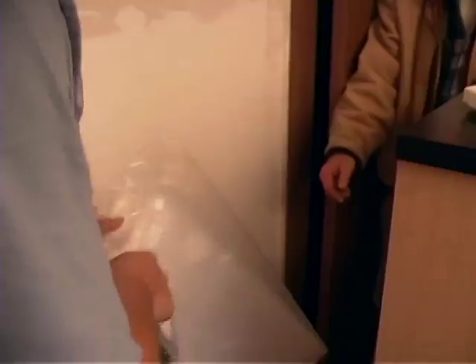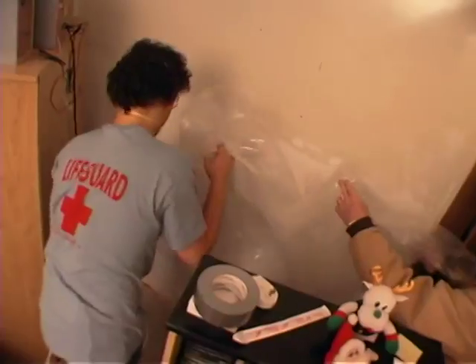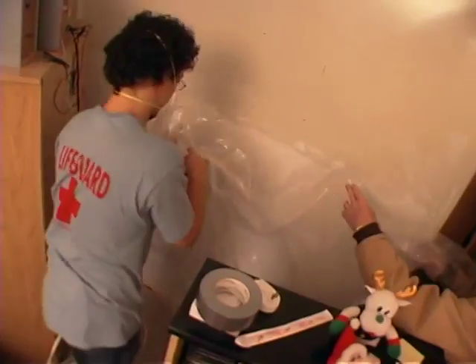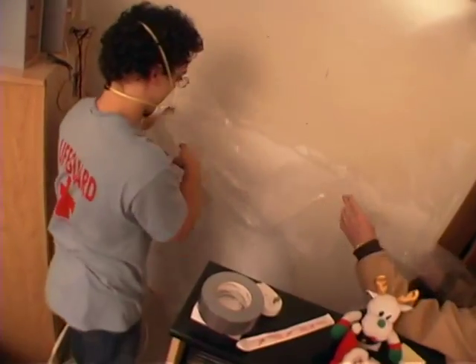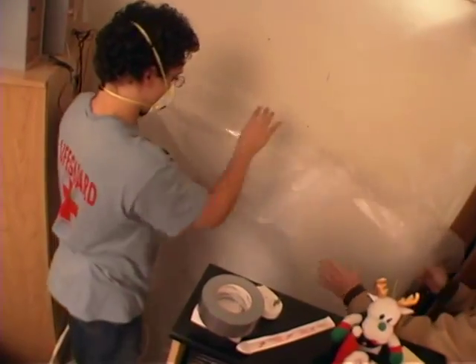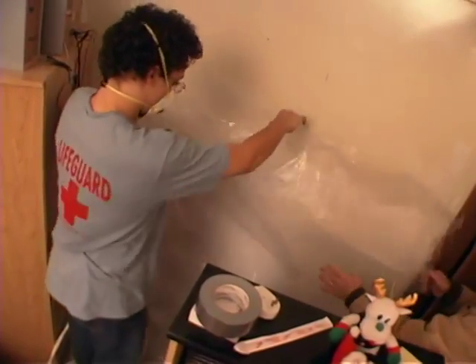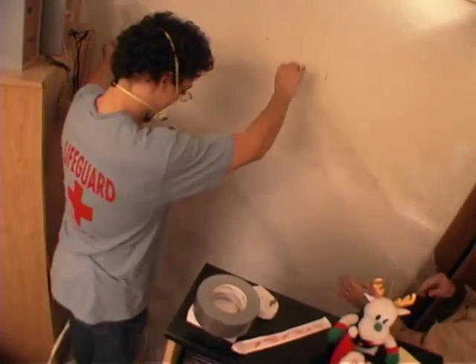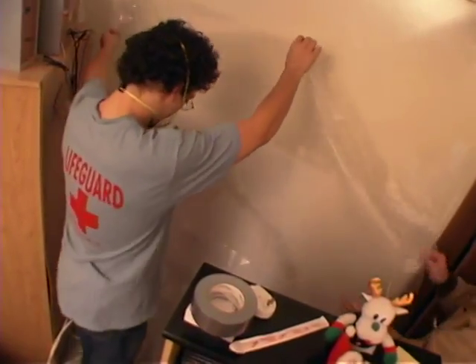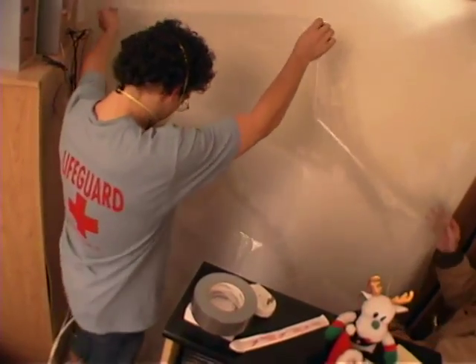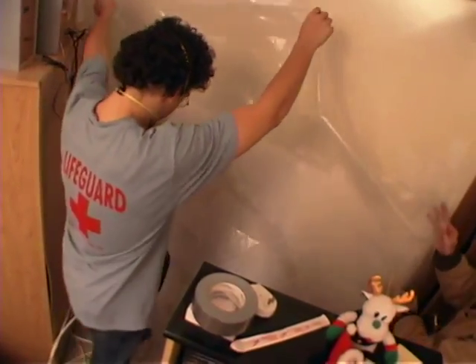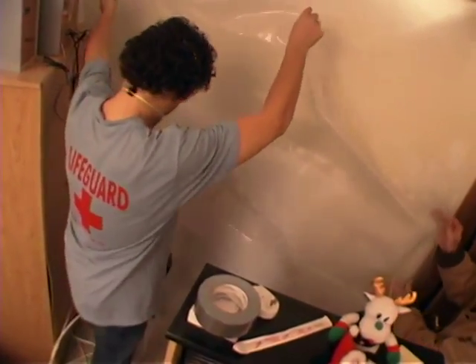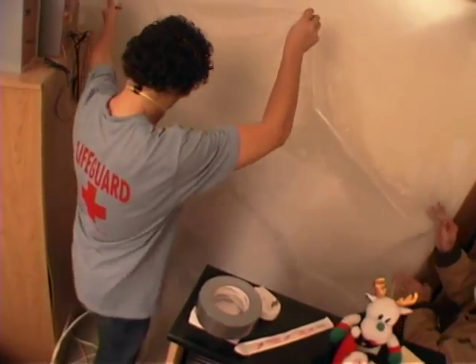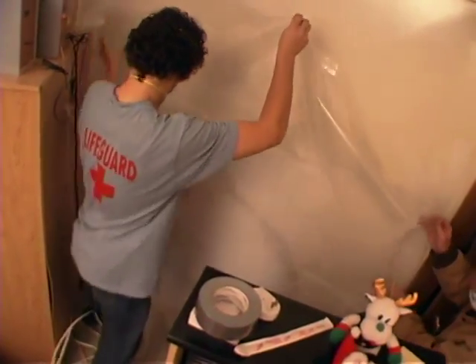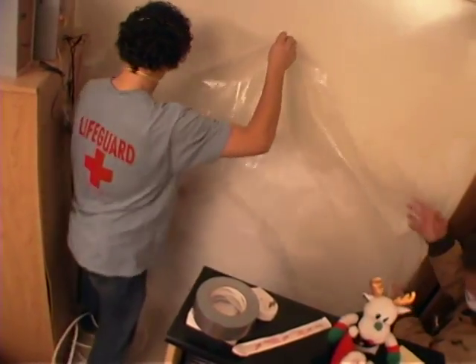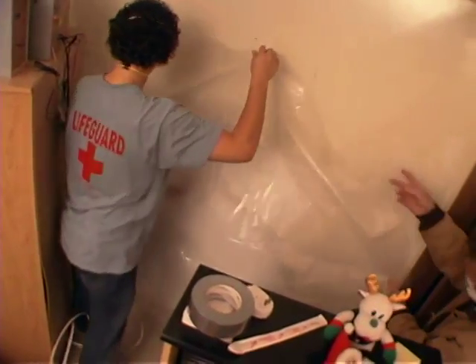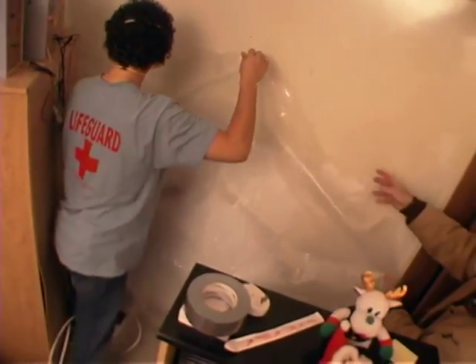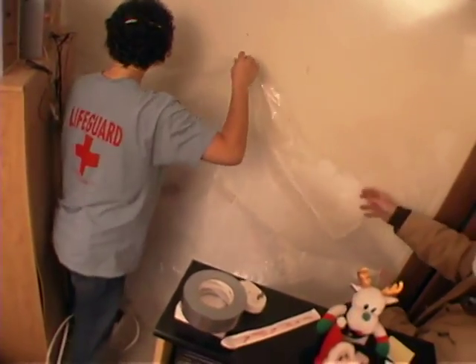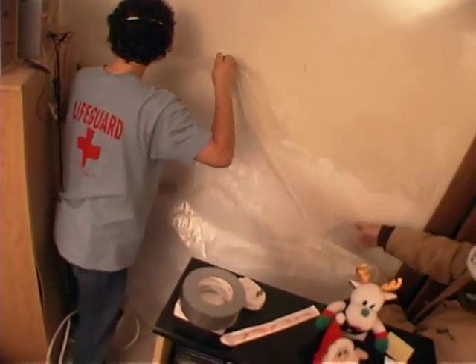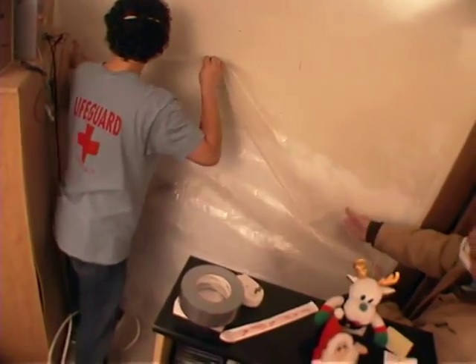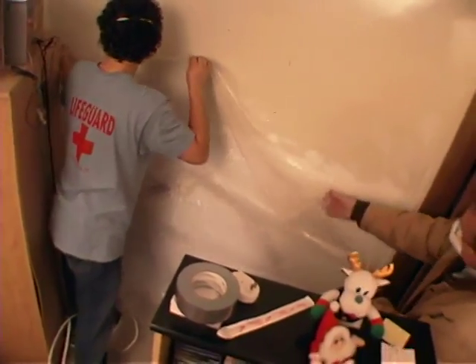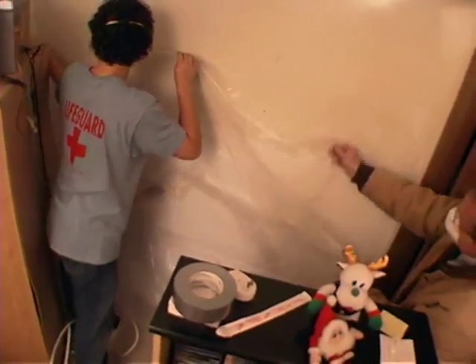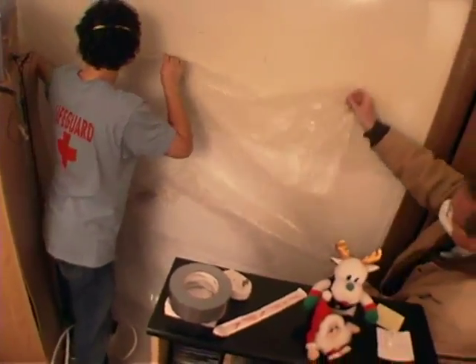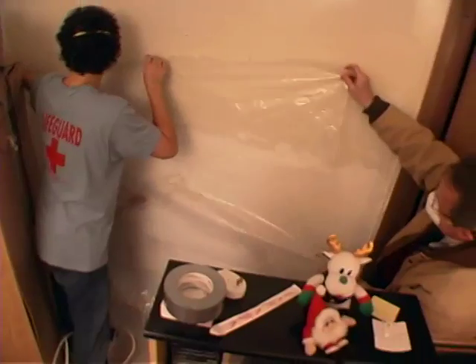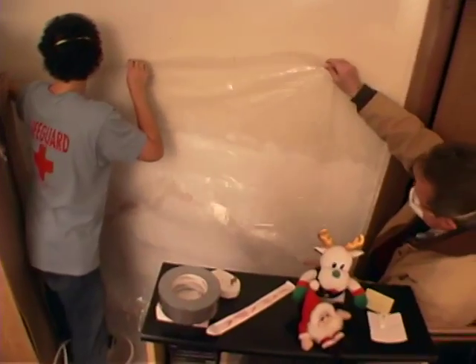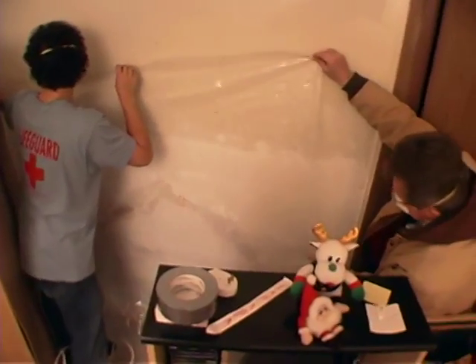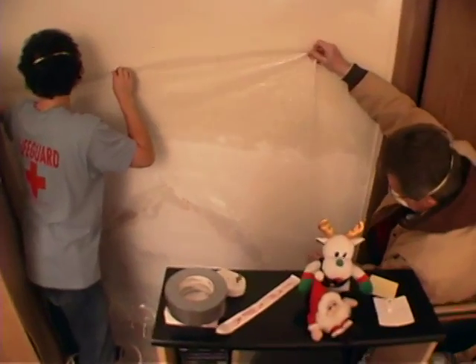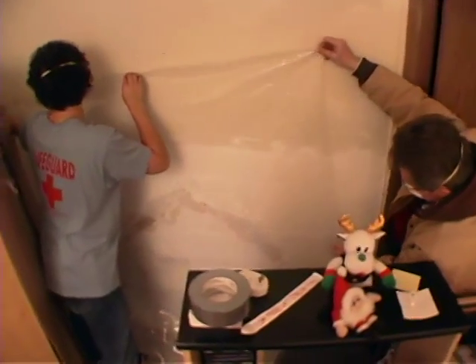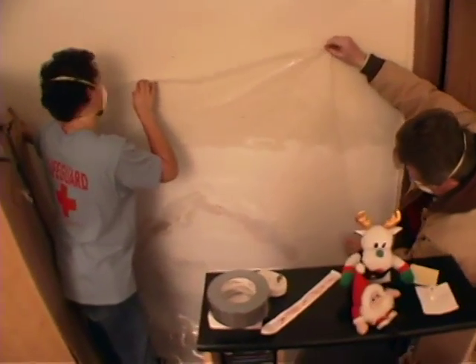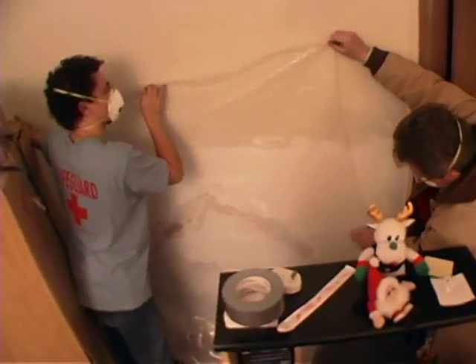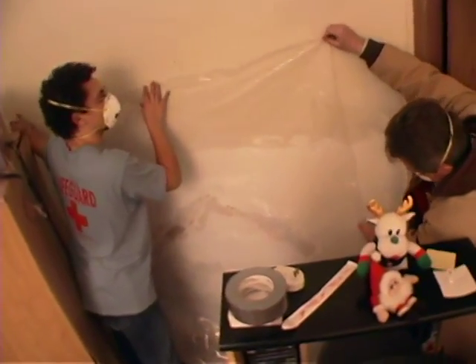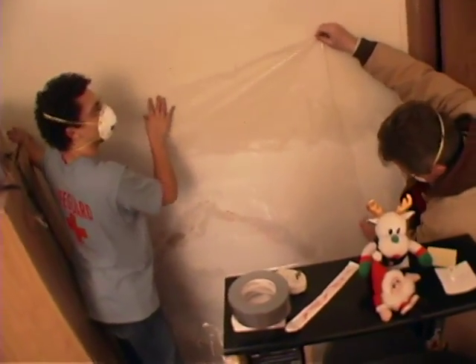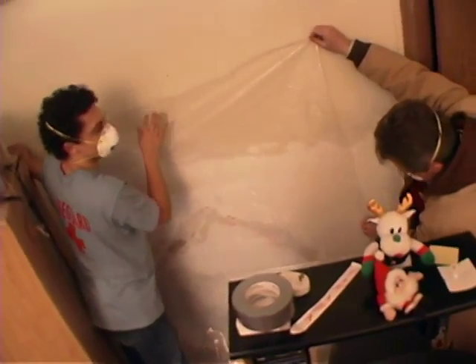This is a temporary solution. The mold will grow quickly under the plastic, but at least it will be away from you and your family.